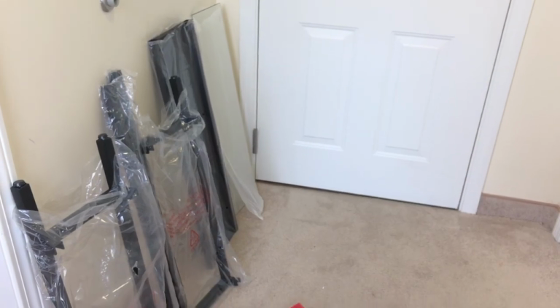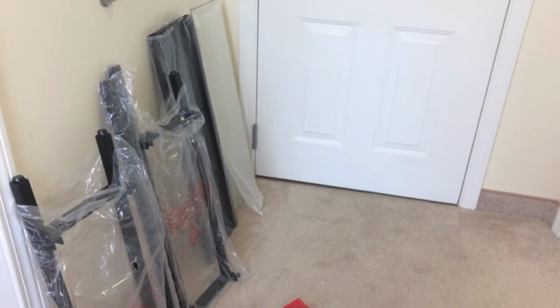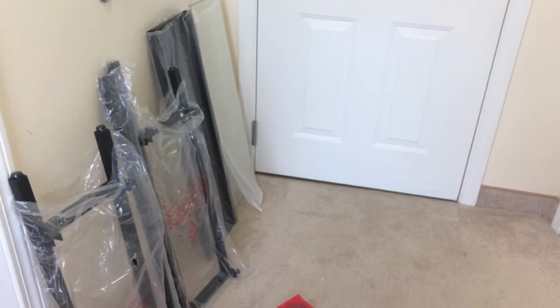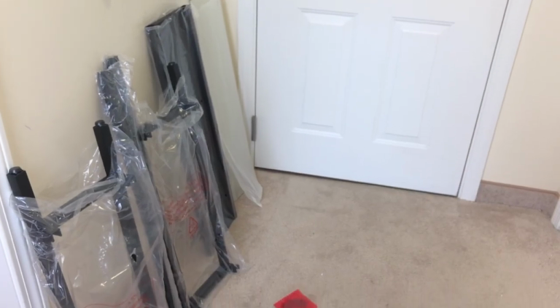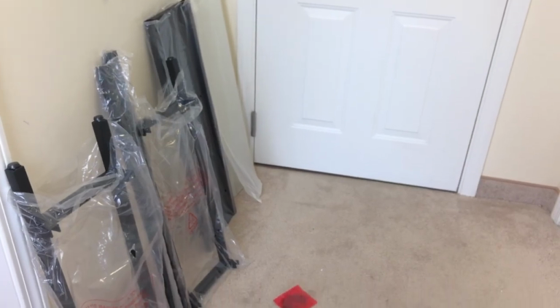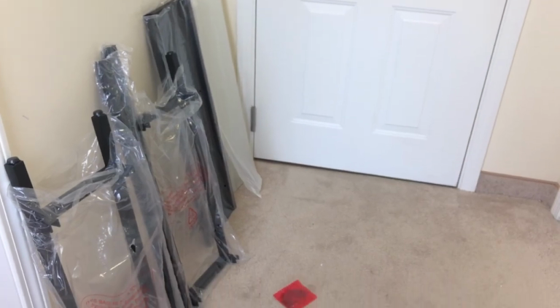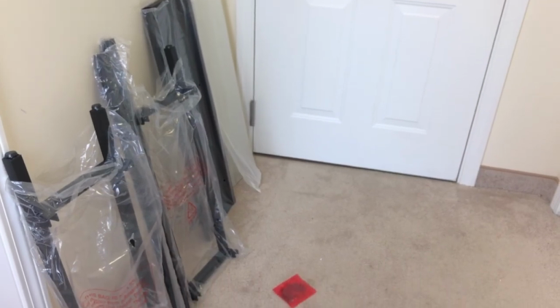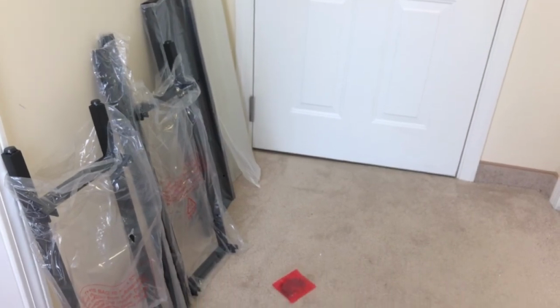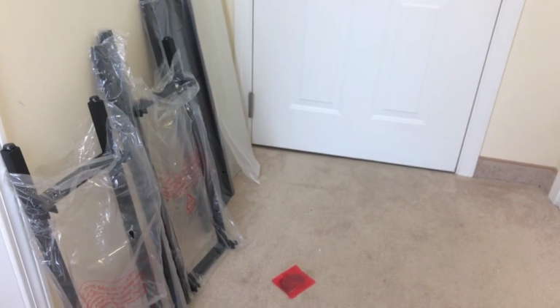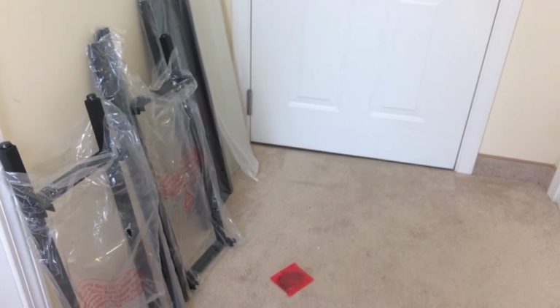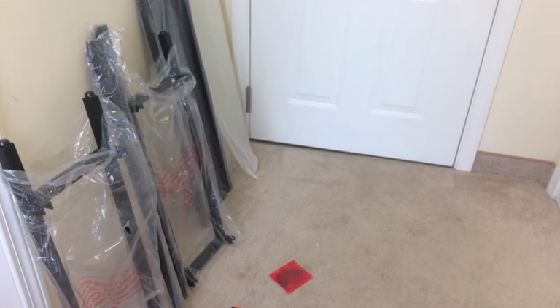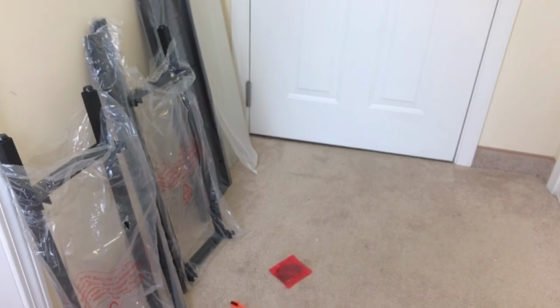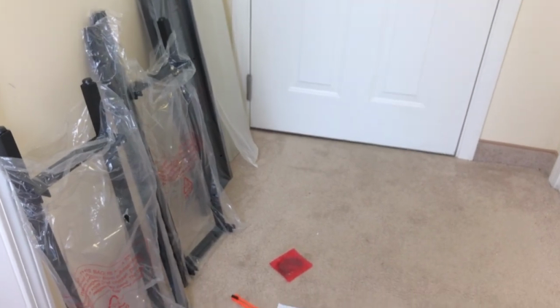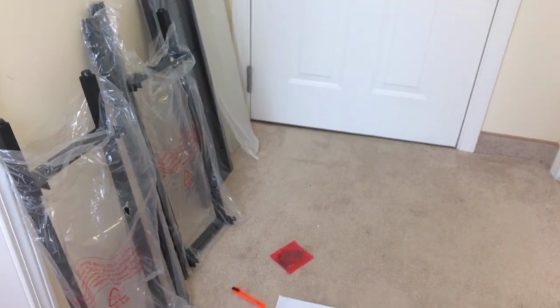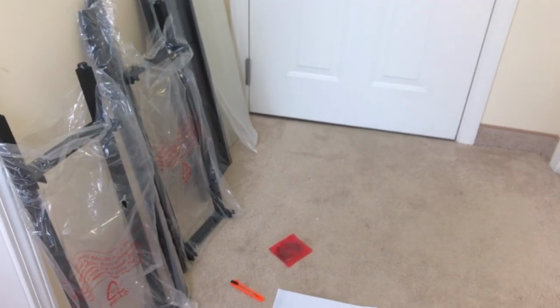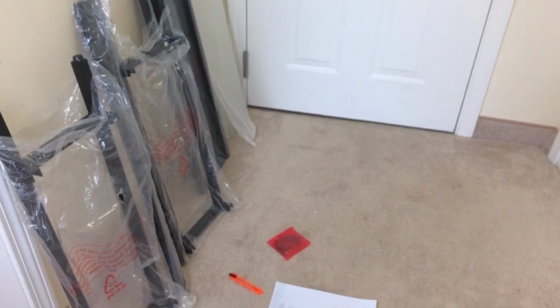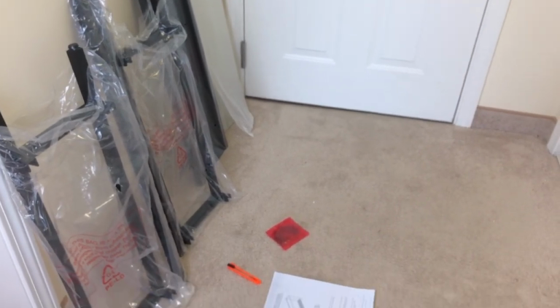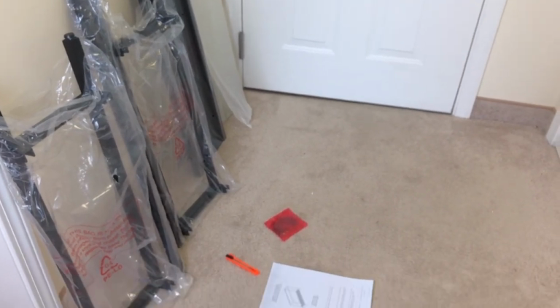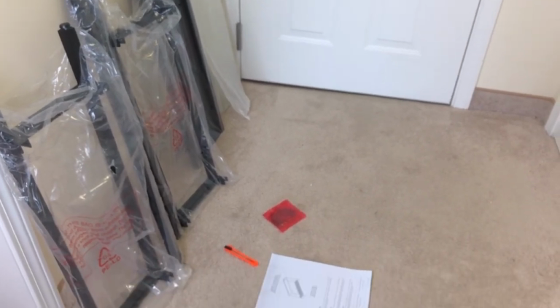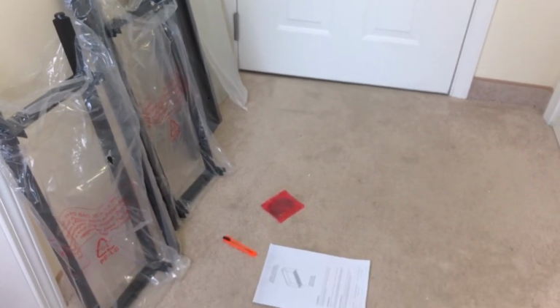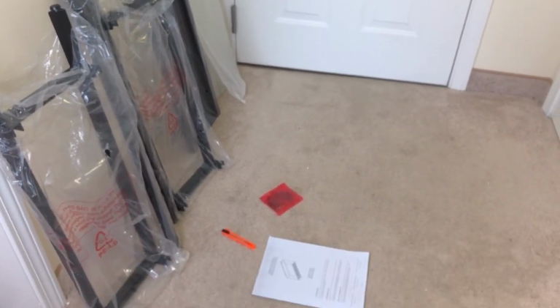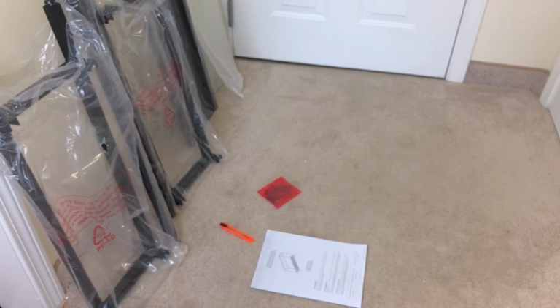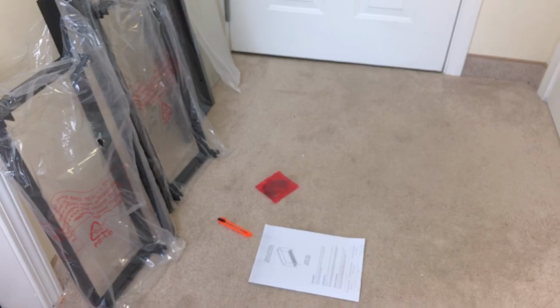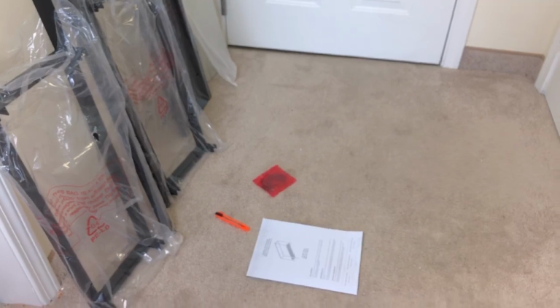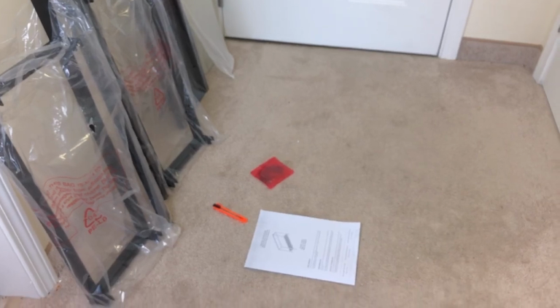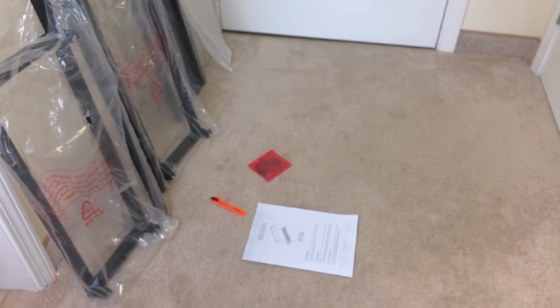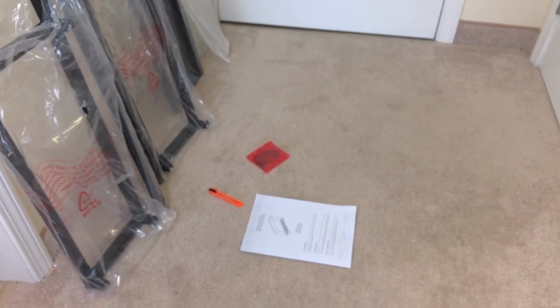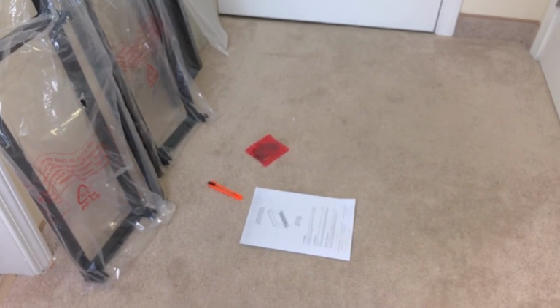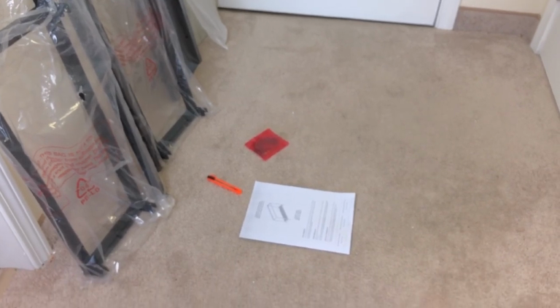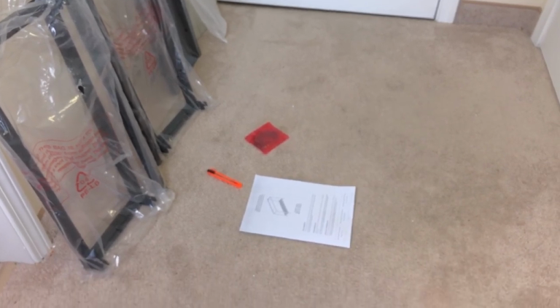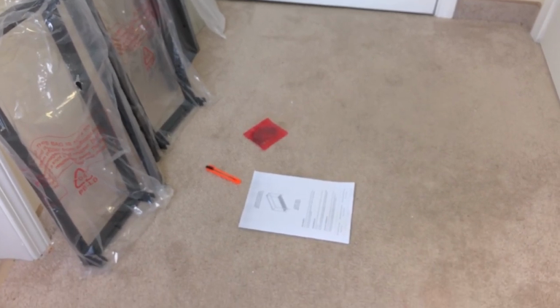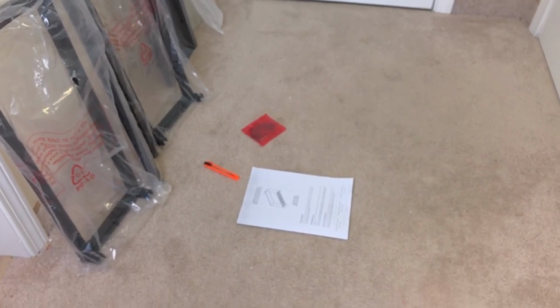I ordered a console table and a round mirror from AllModern. So I will do a speed video.